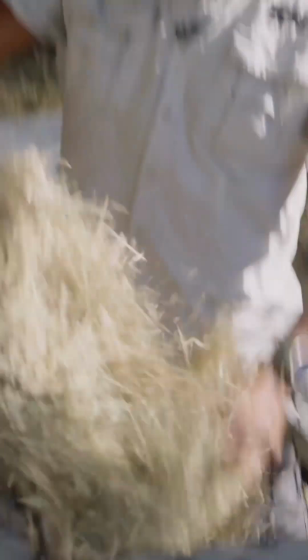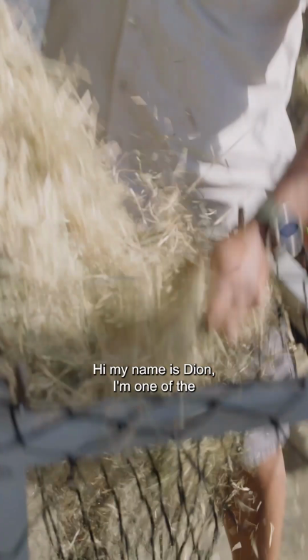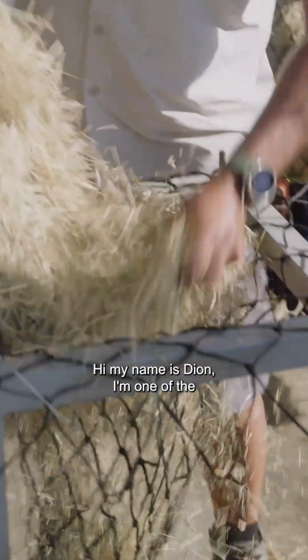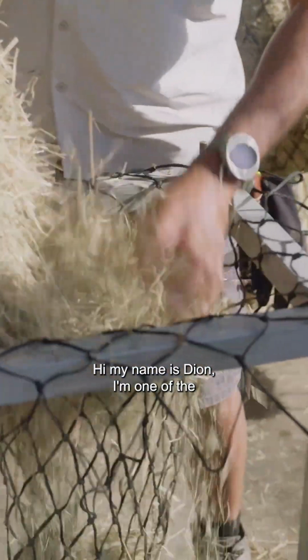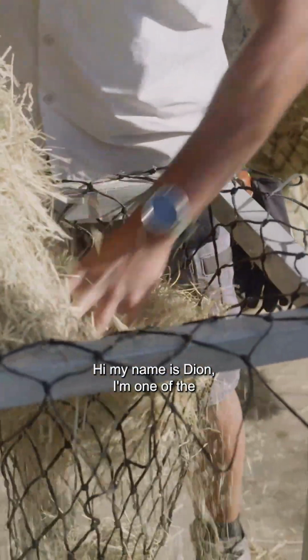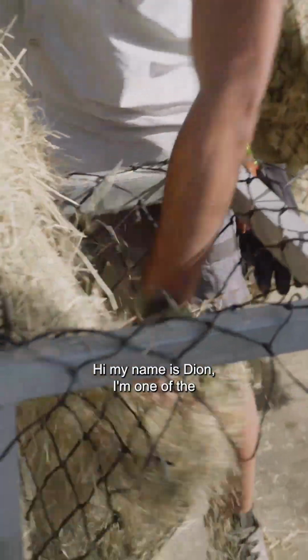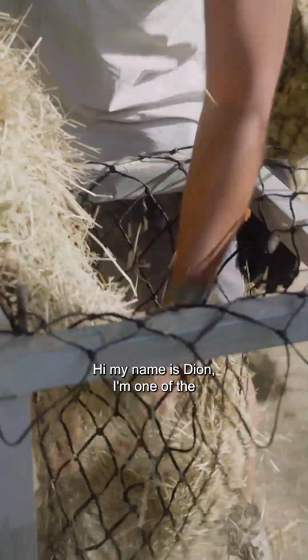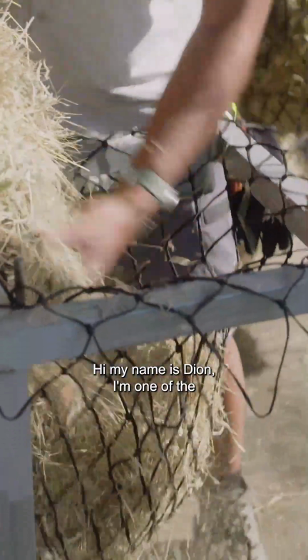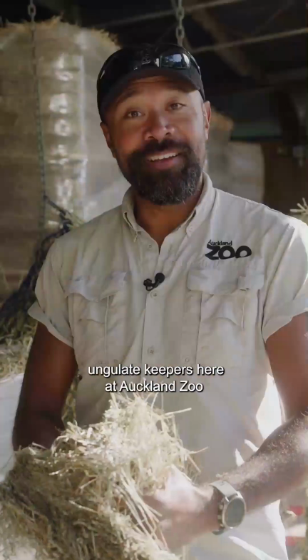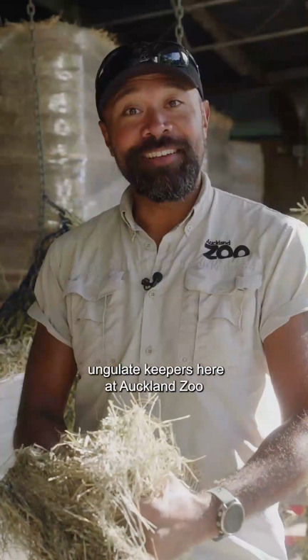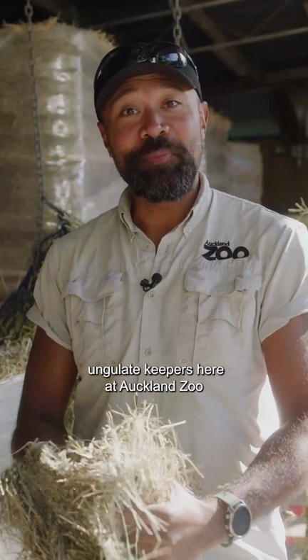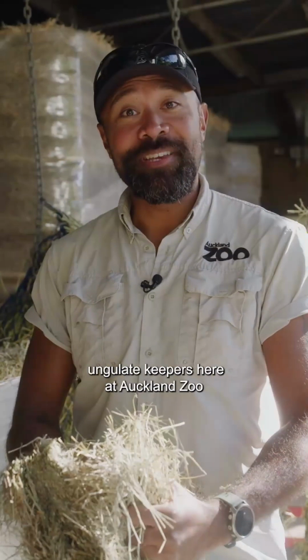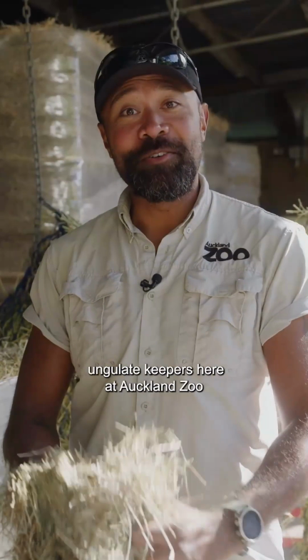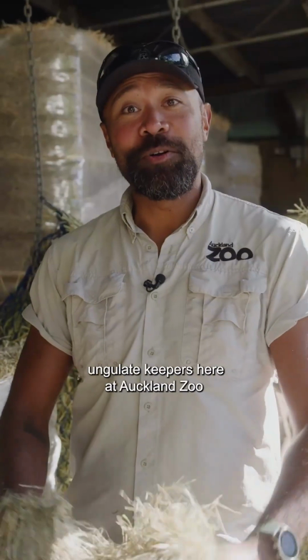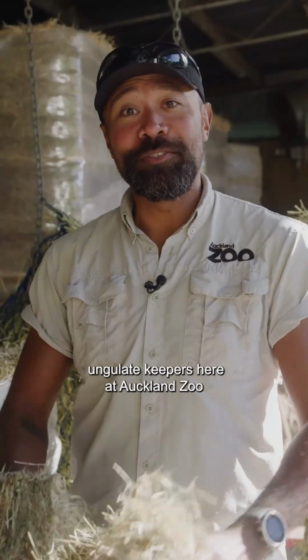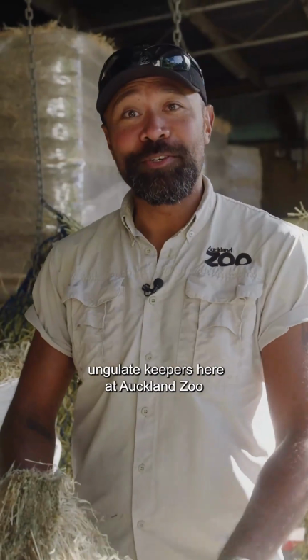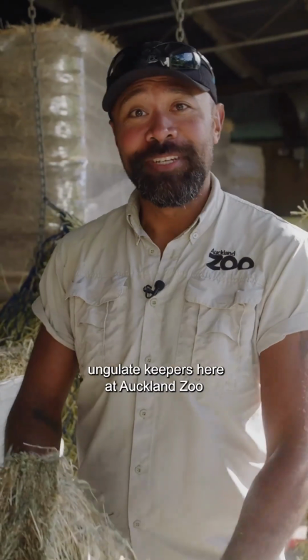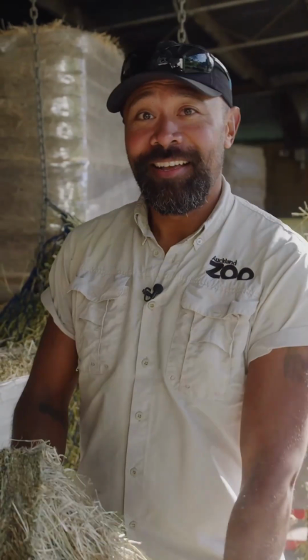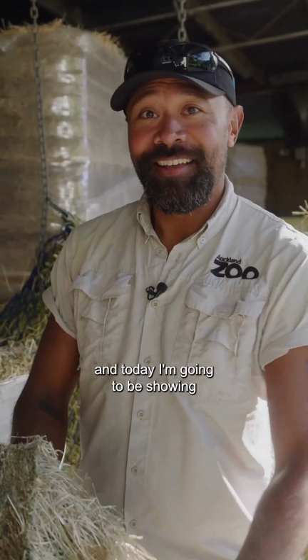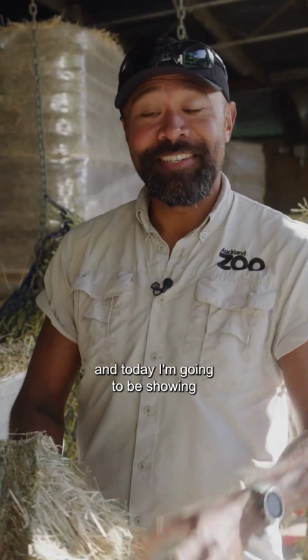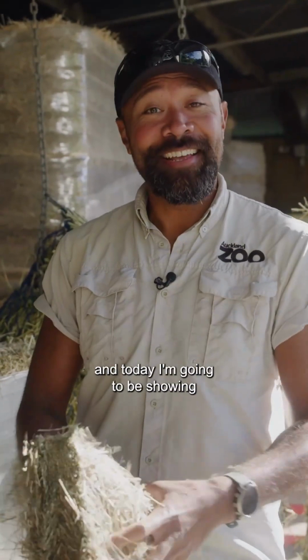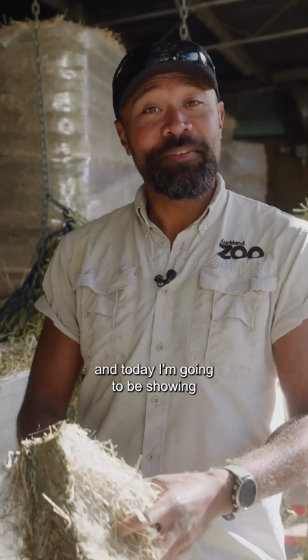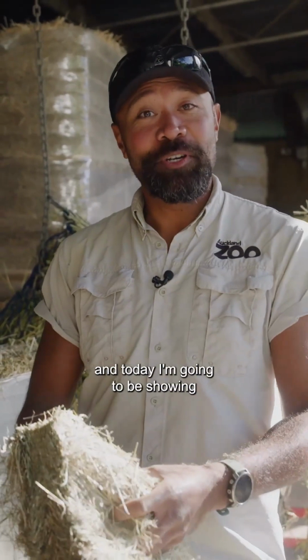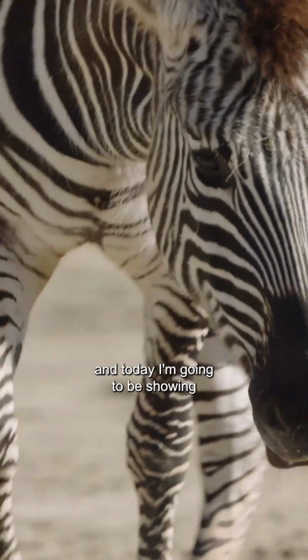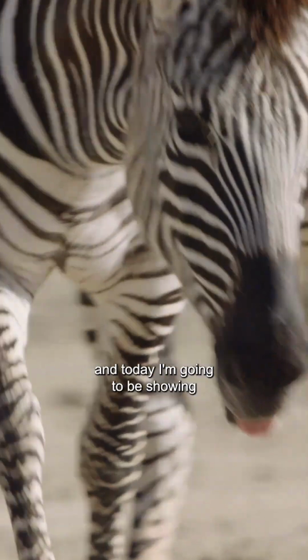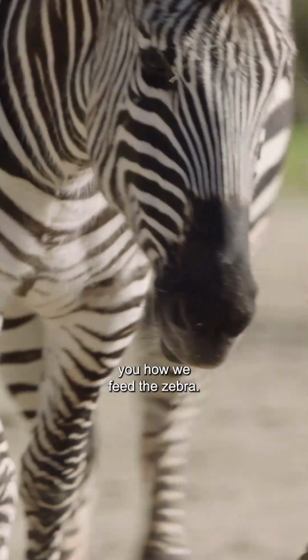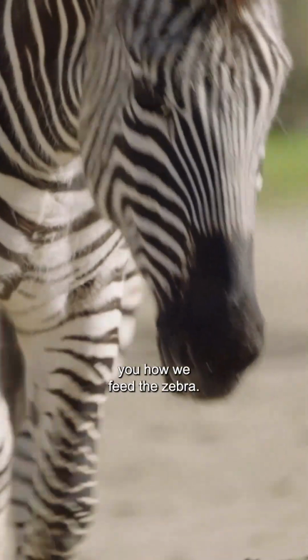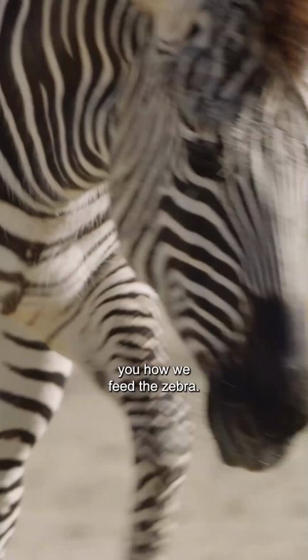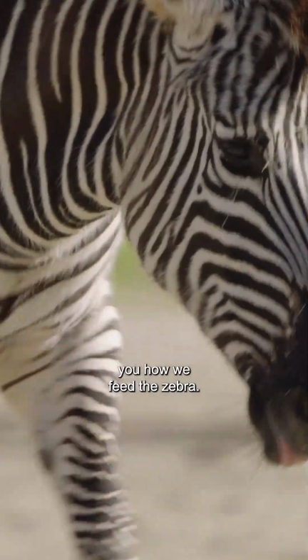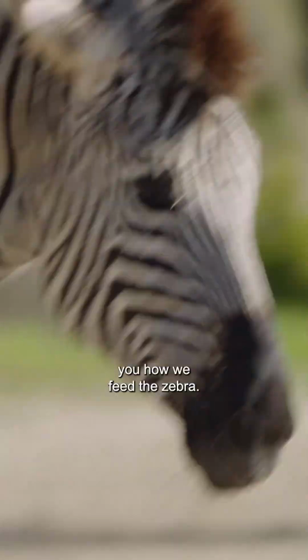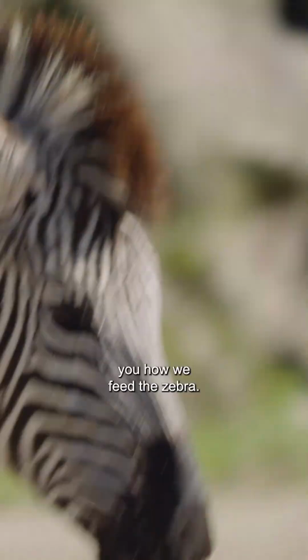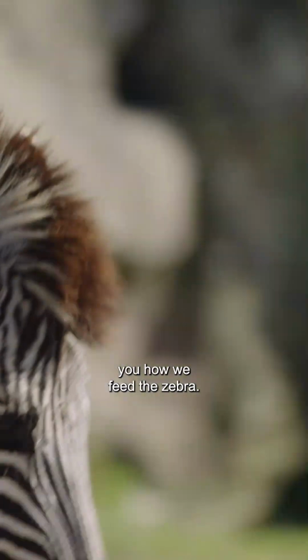Hi, my name is Dion. I'm one of the ungulate keepers here at Auckland Zoo and today I'm going to be showing you how we feed the zebra.